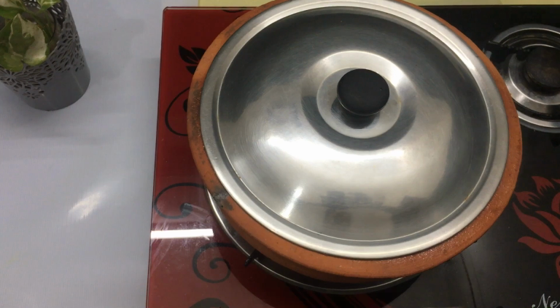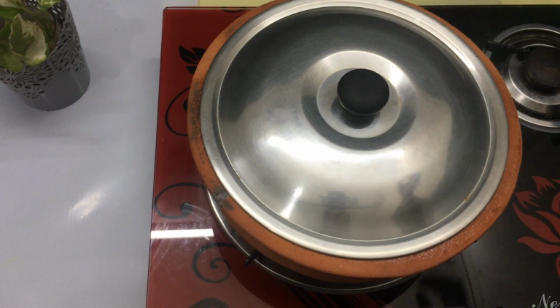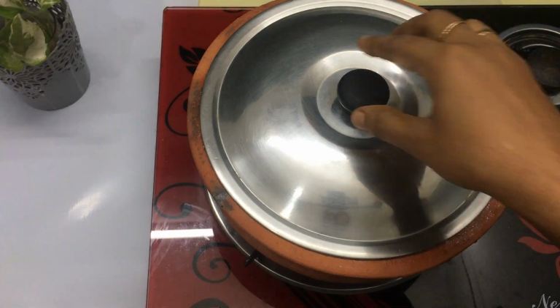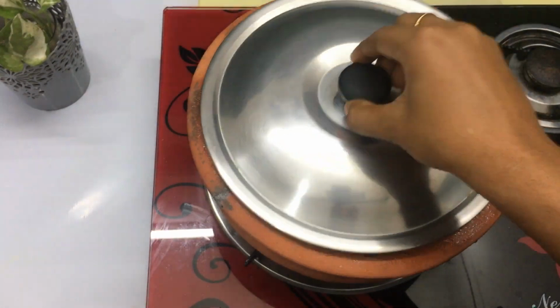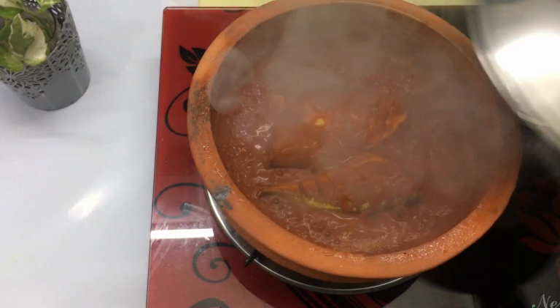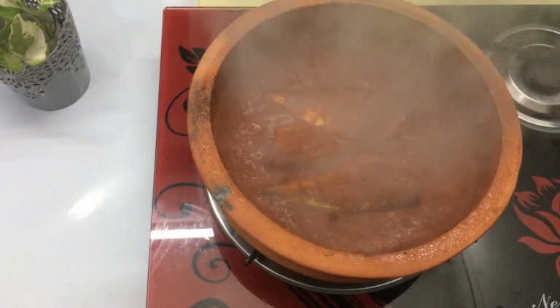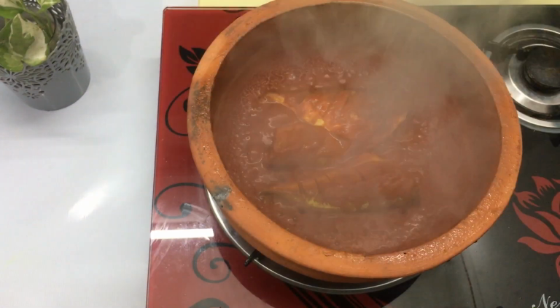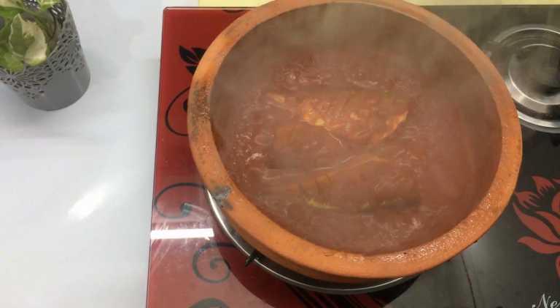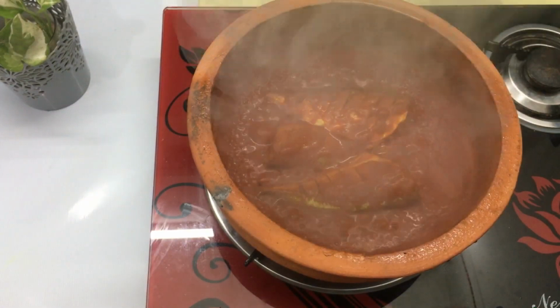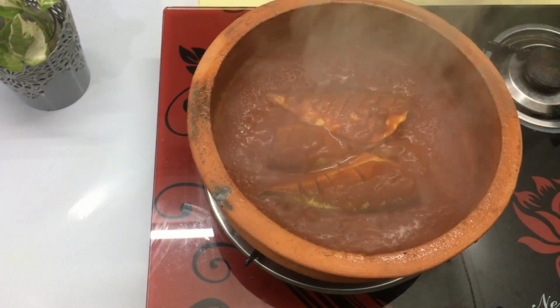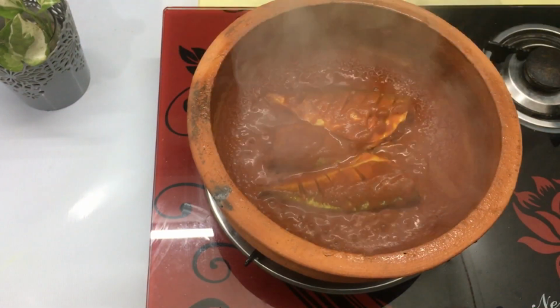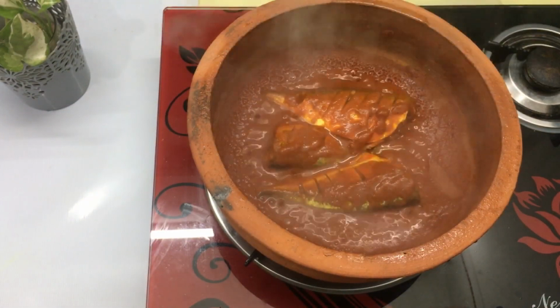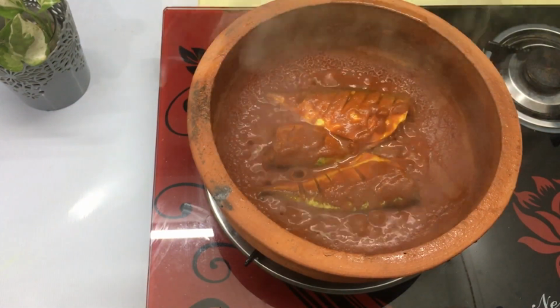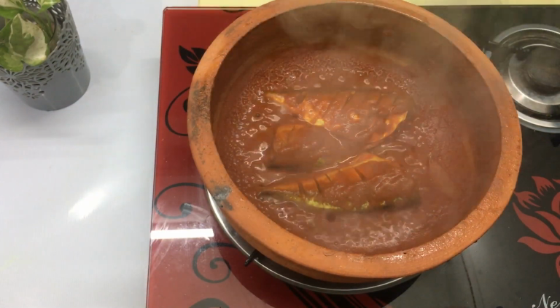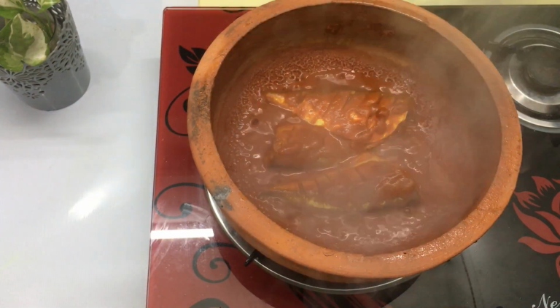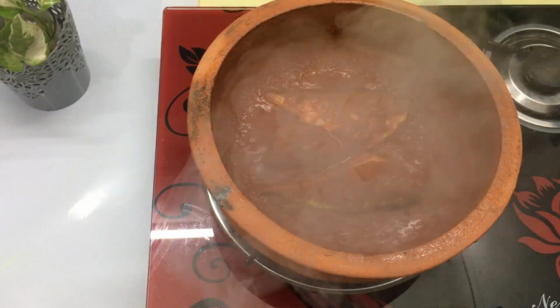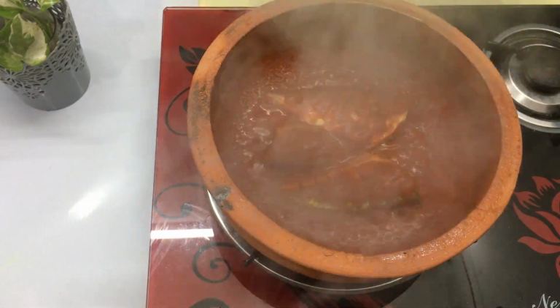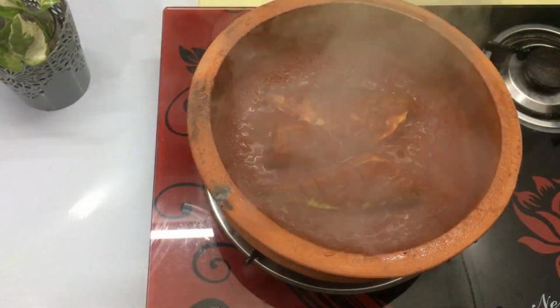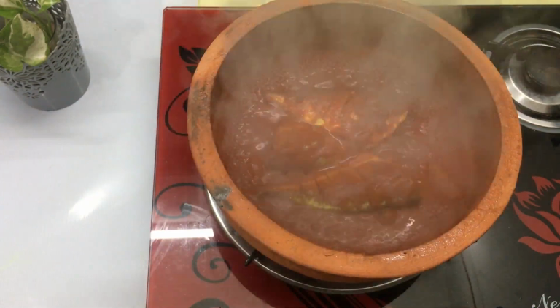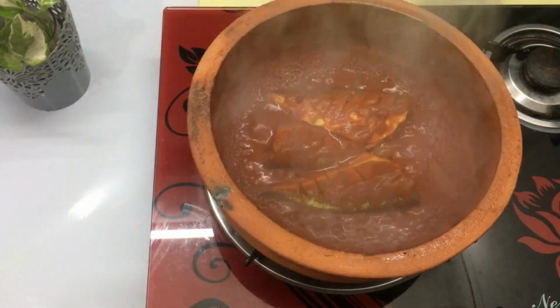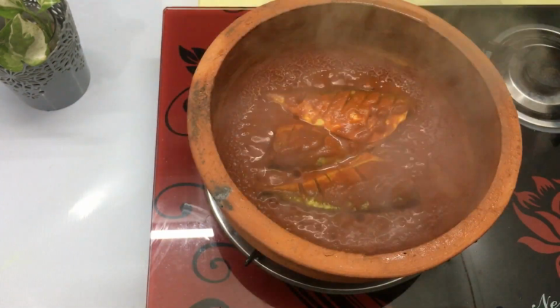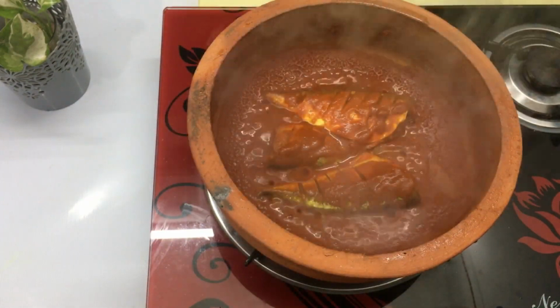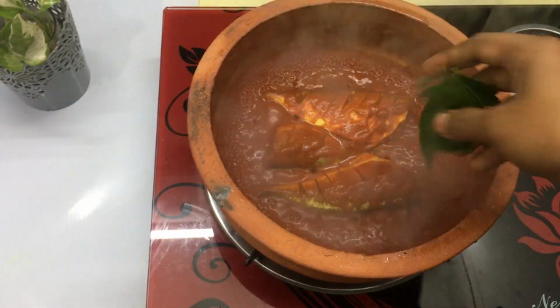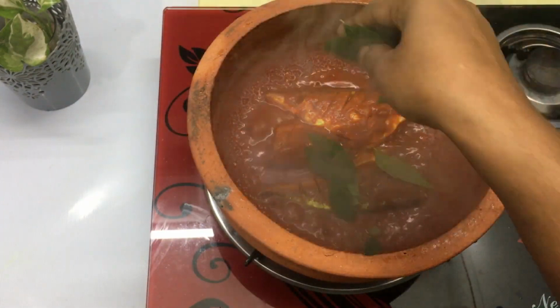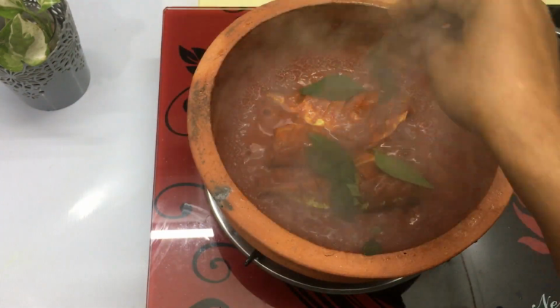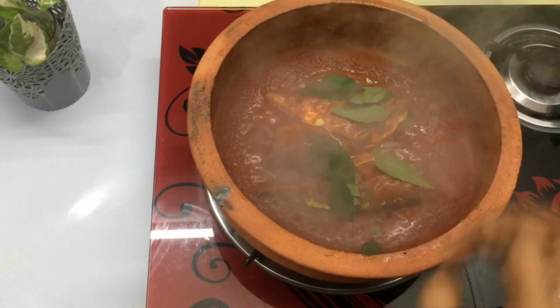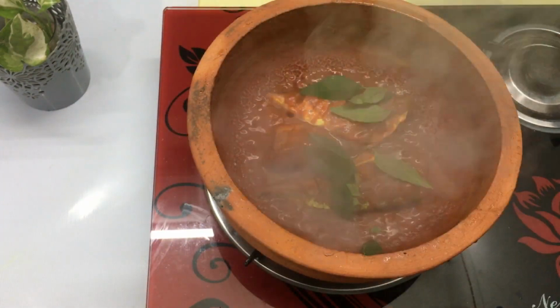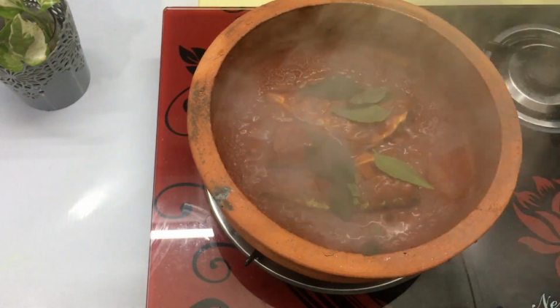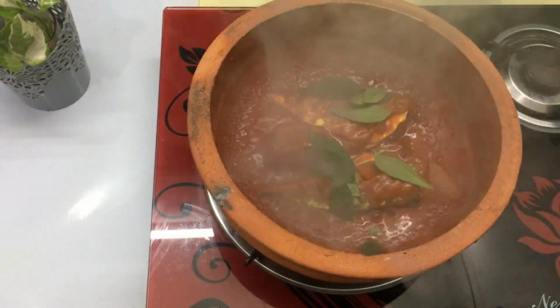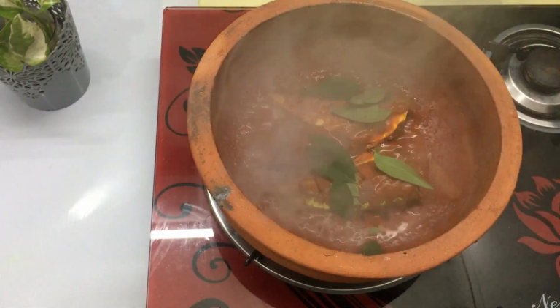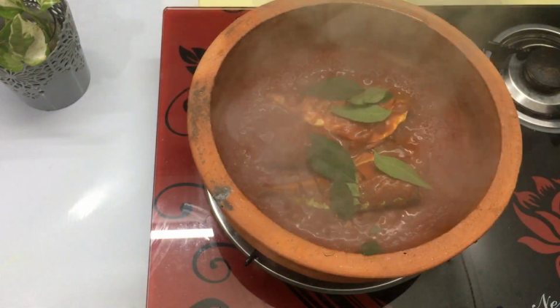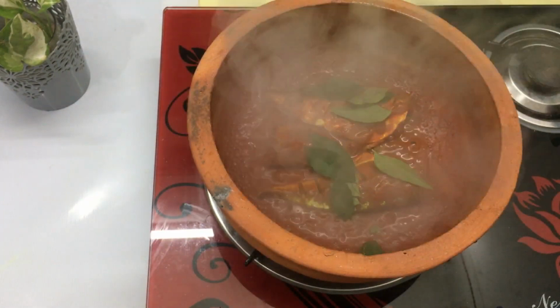Hi friends, welcome to my channel. I am here to make a good ingredient.